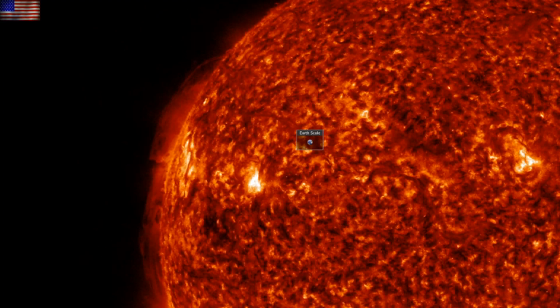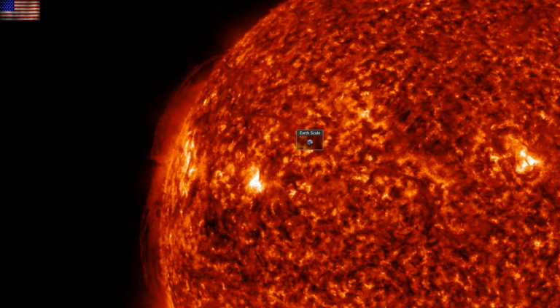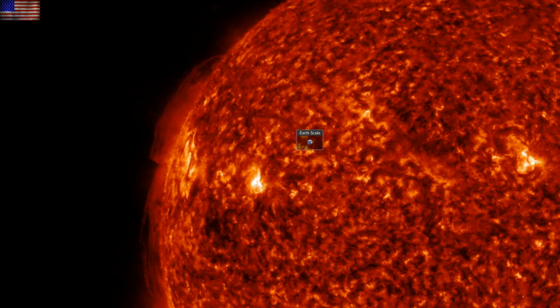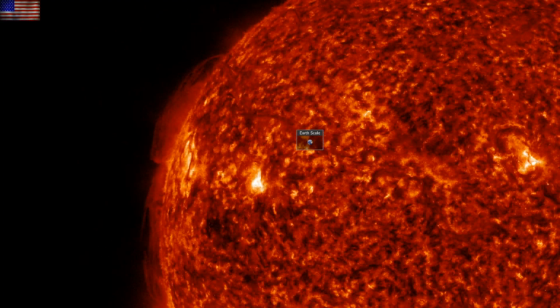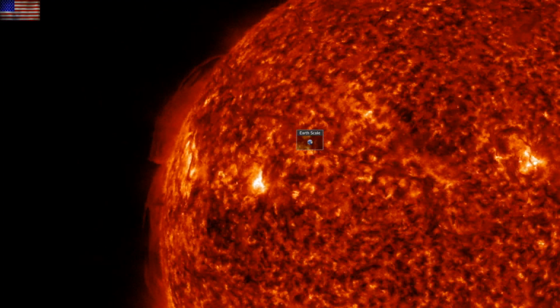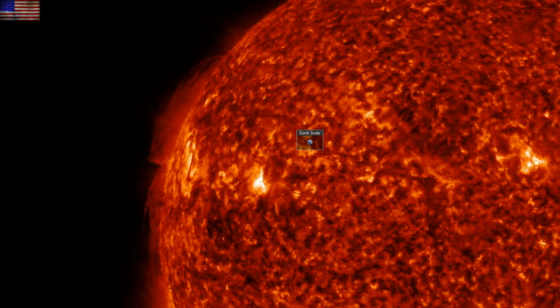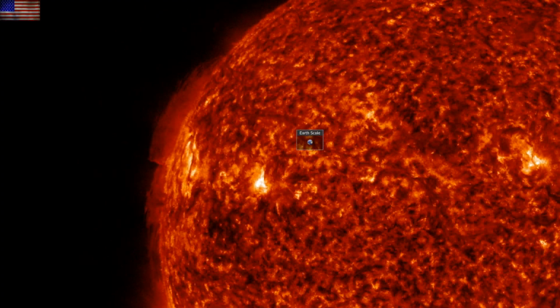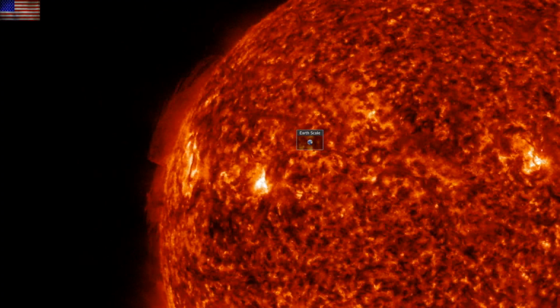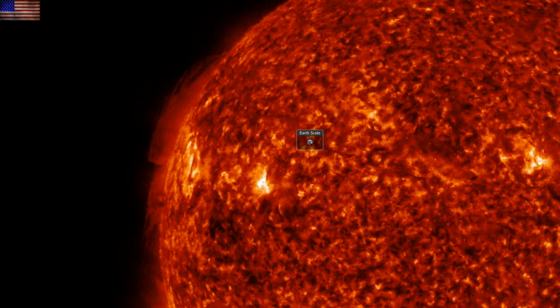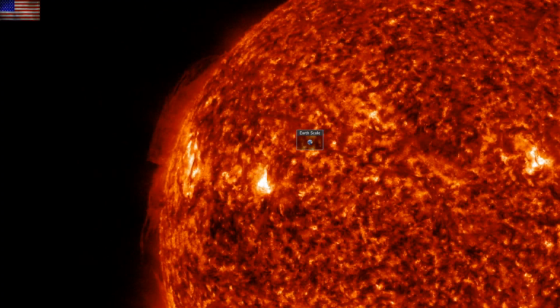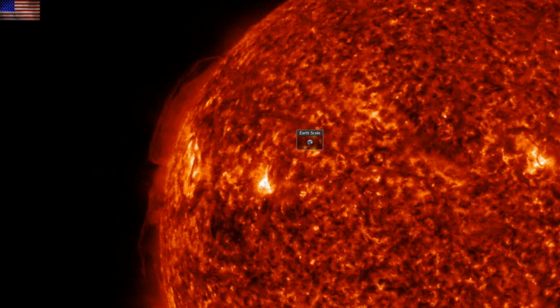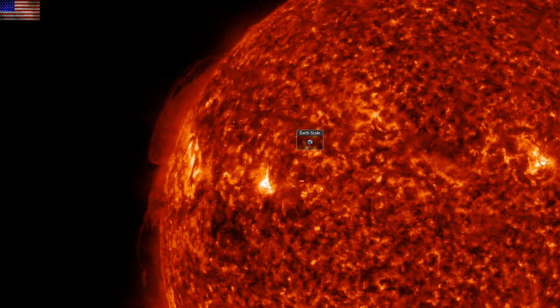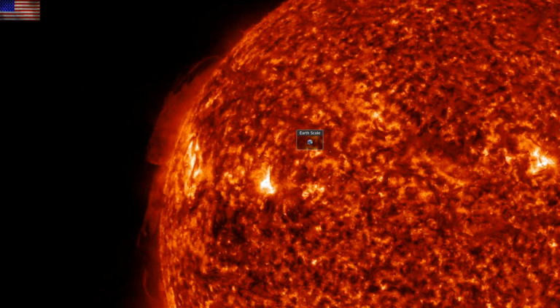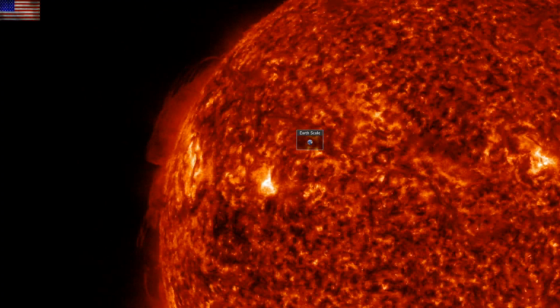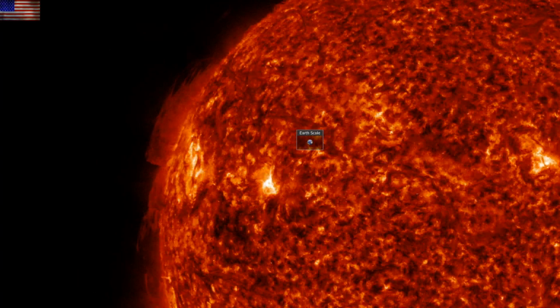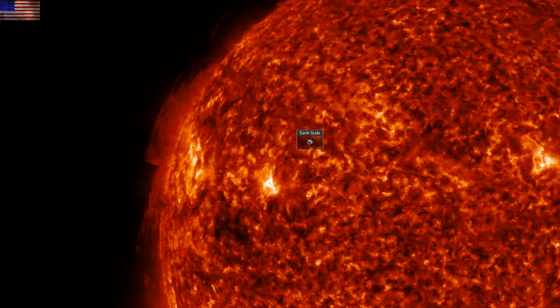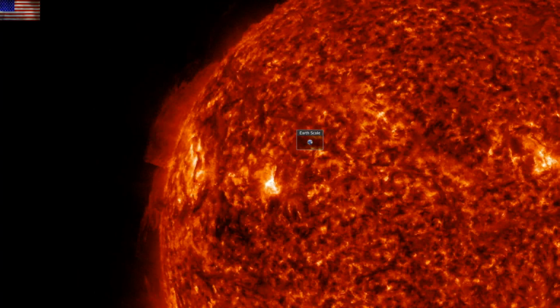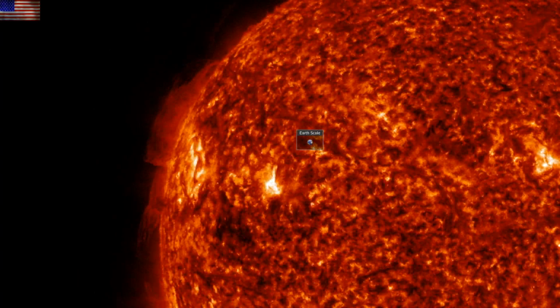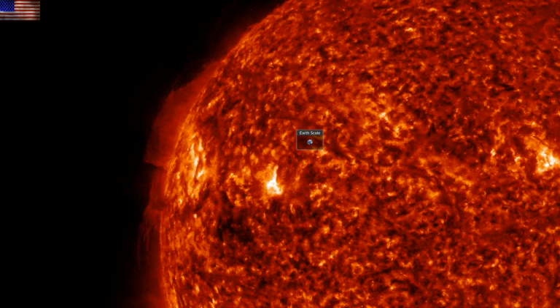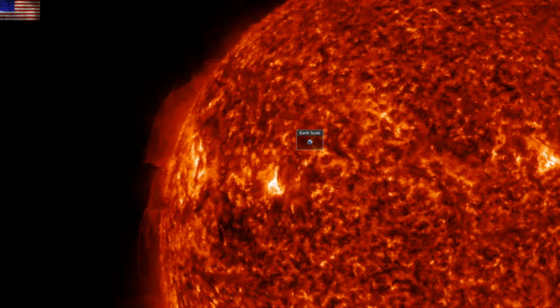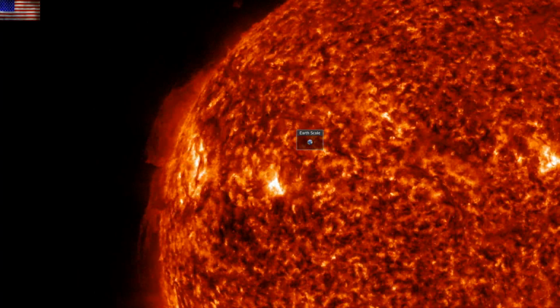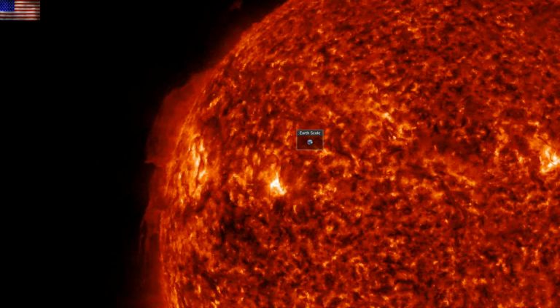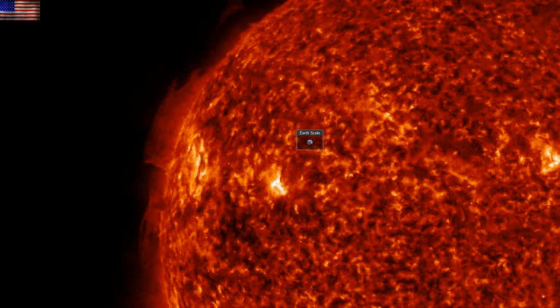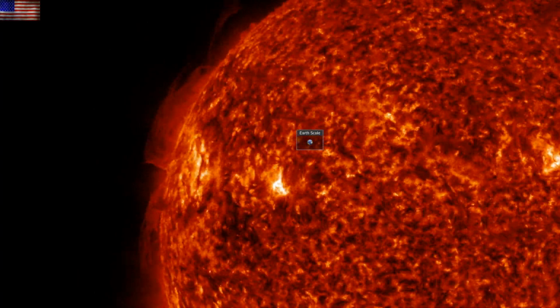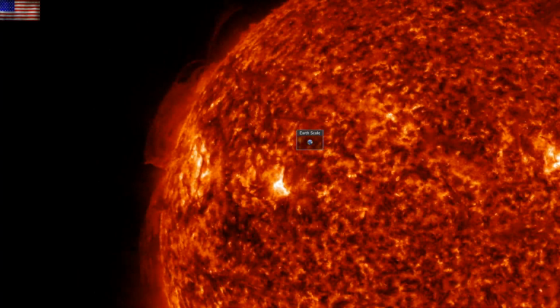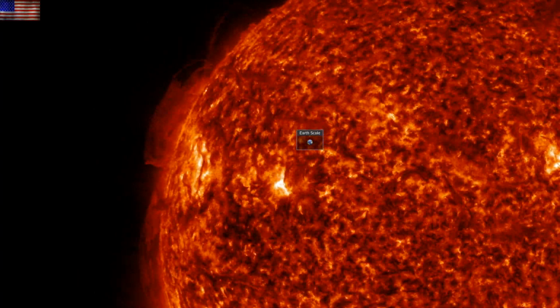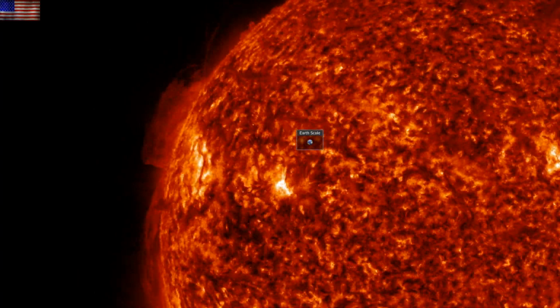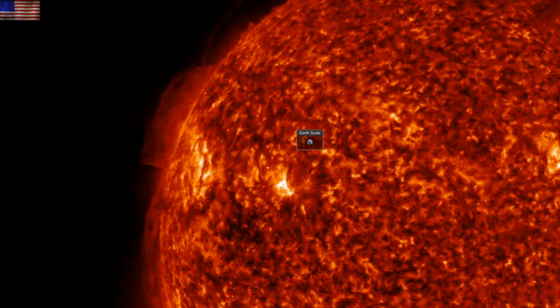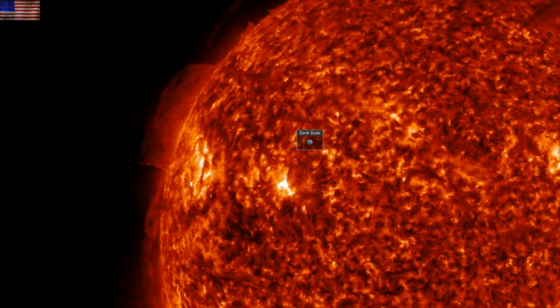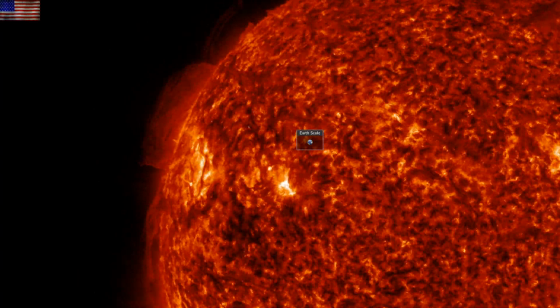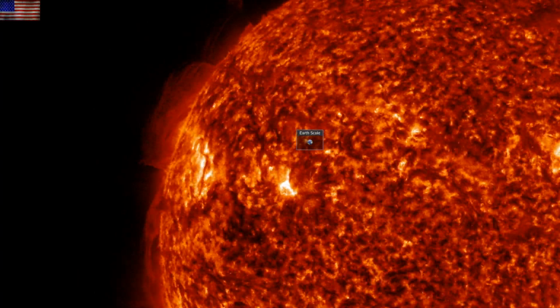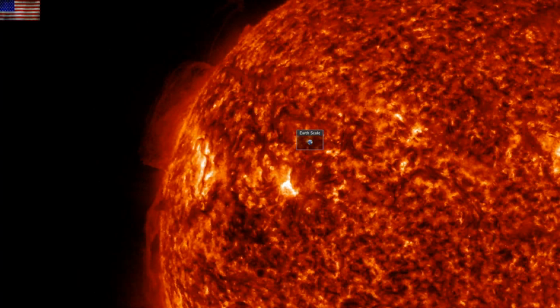Good morning folks. Today we've got eye candy from James Webb, electric volcanoes, and we come back to the galactic magnetic reversal.